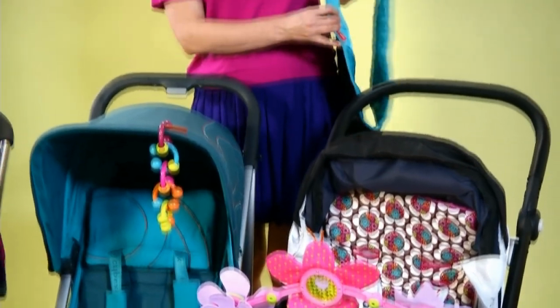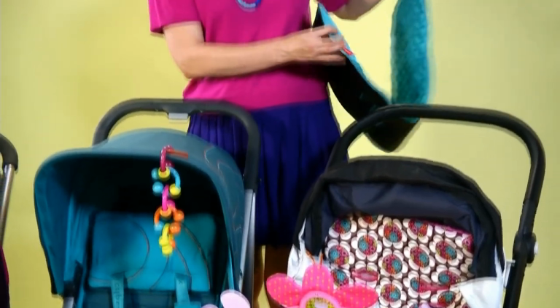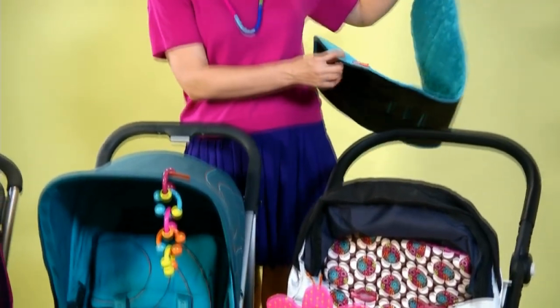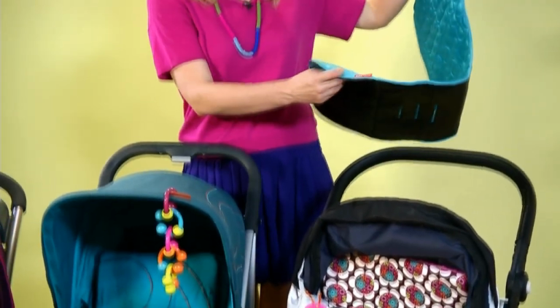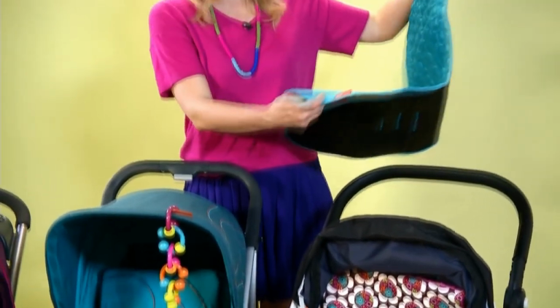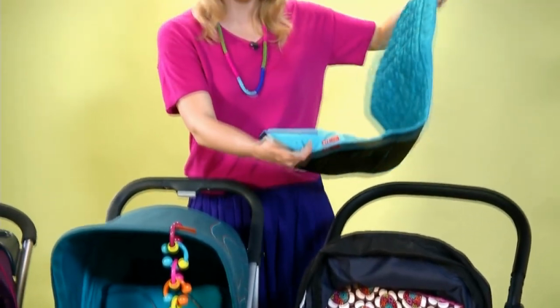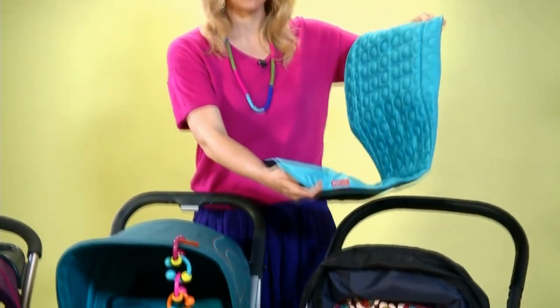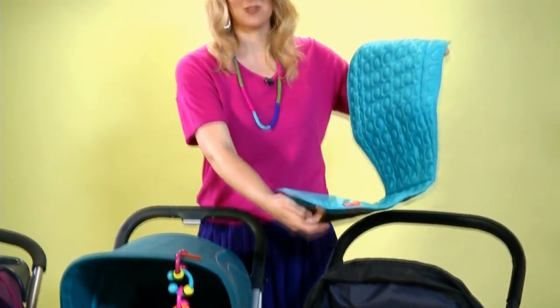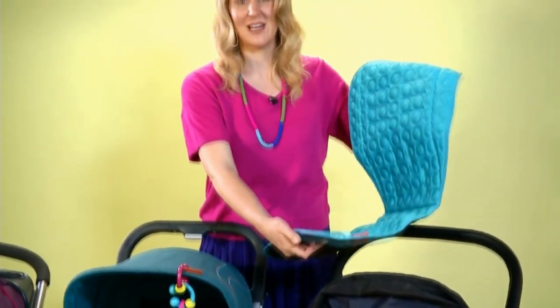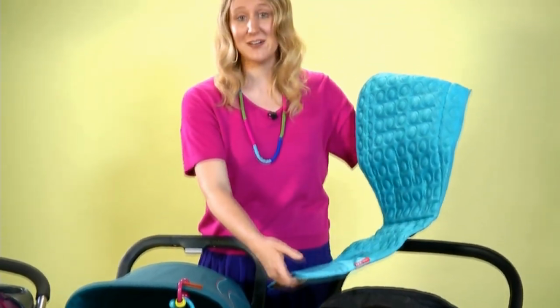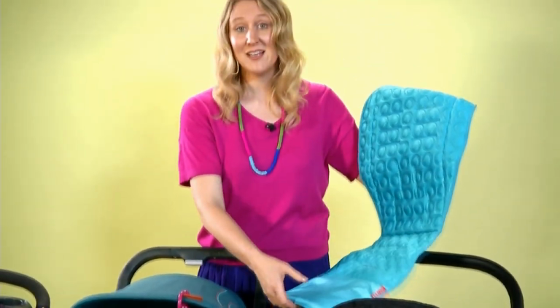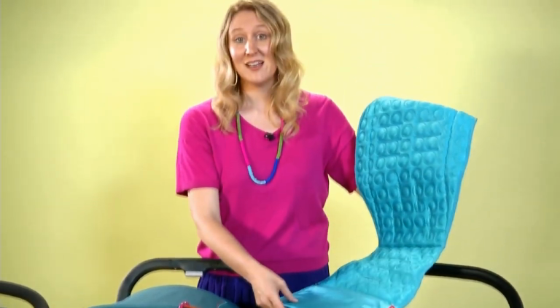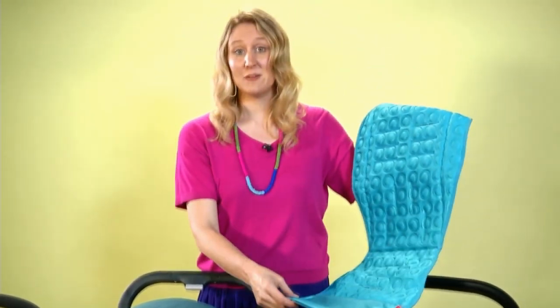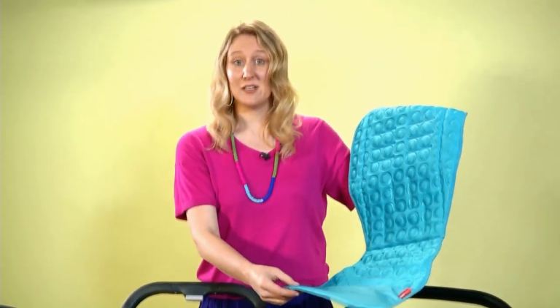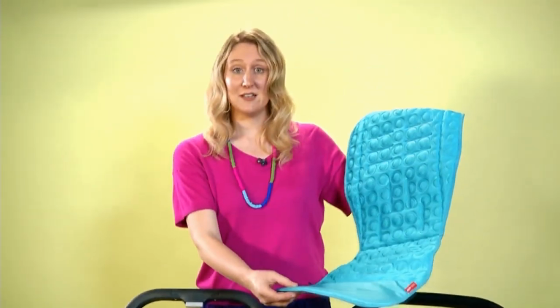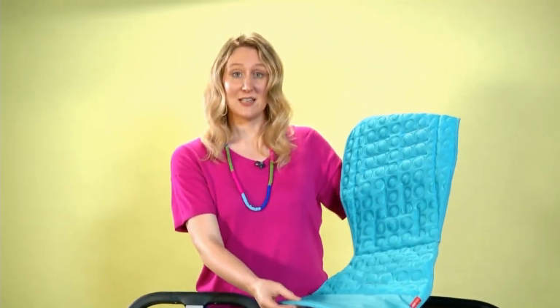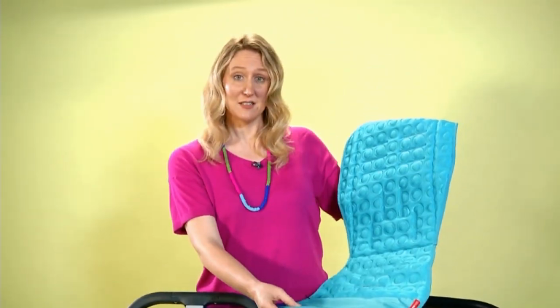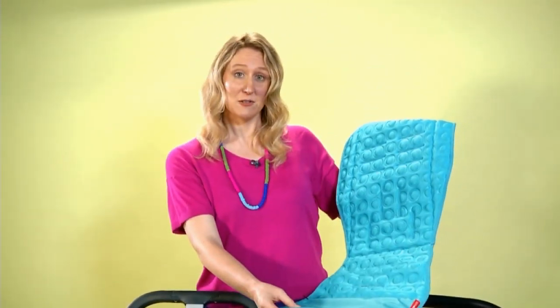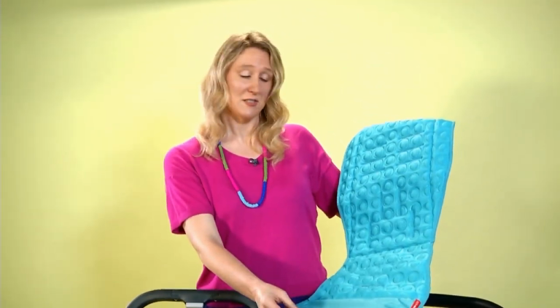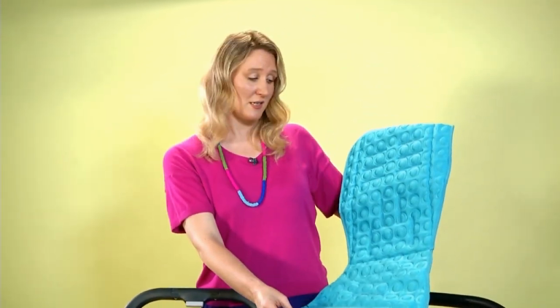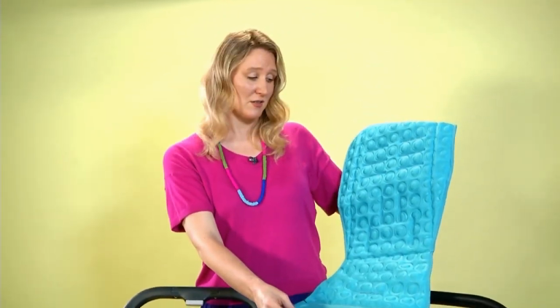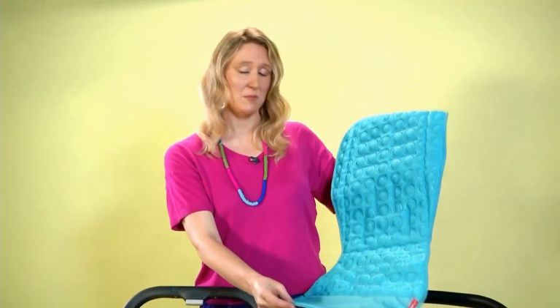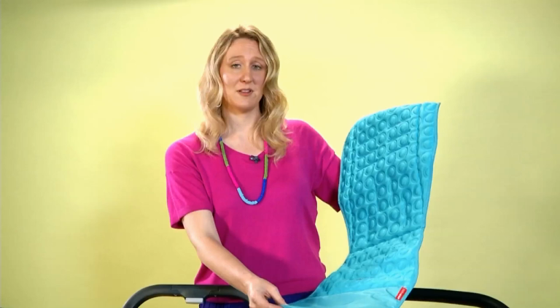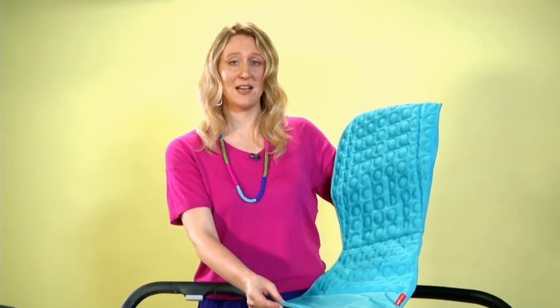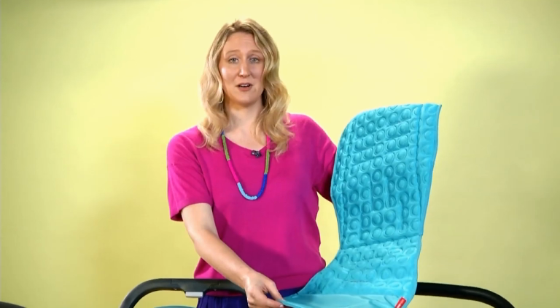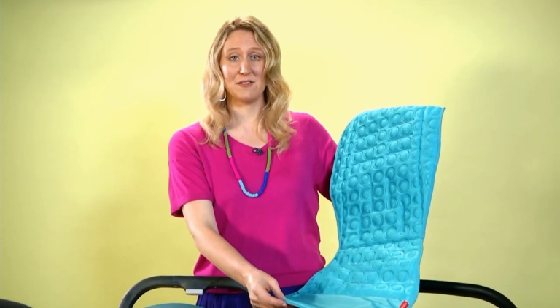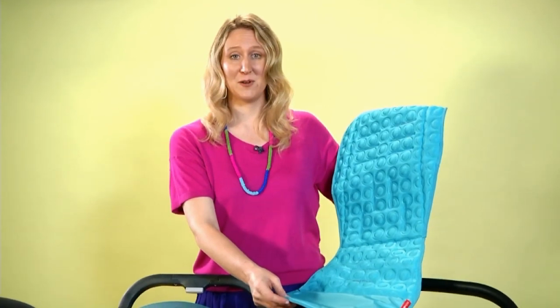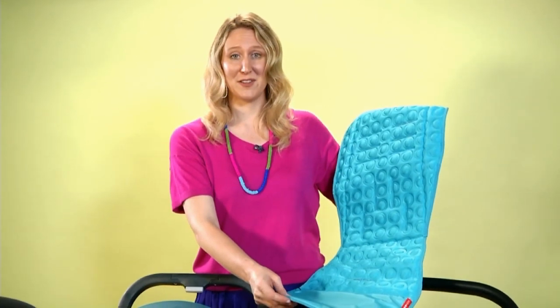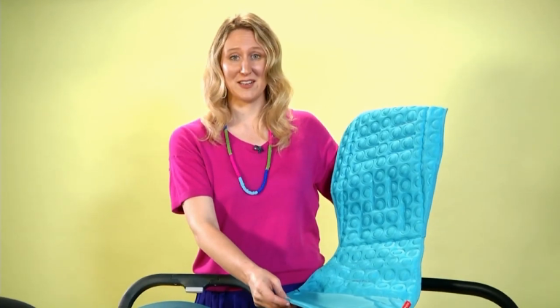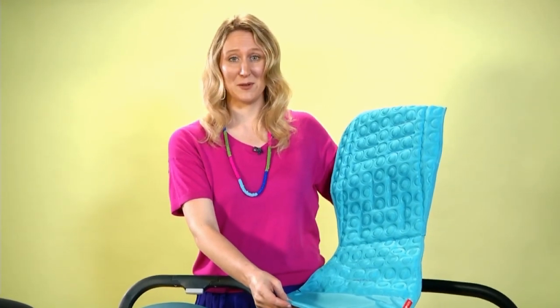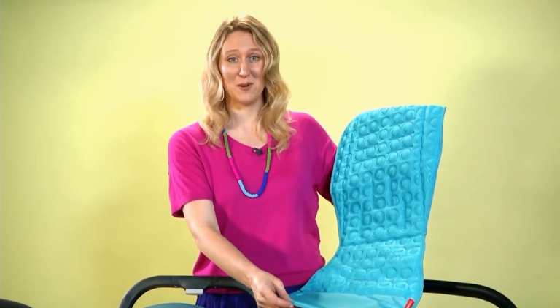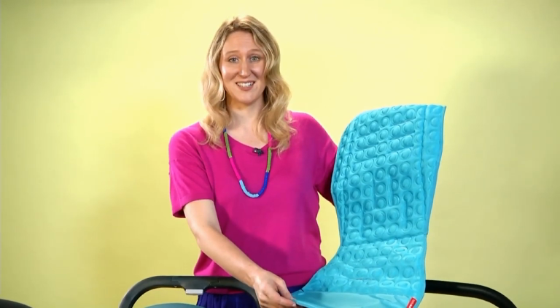The other big advantage to buying a stroller liner is that when you need to clean the stroller seat, you just pull the liner off and the whole thing can go in the wash.